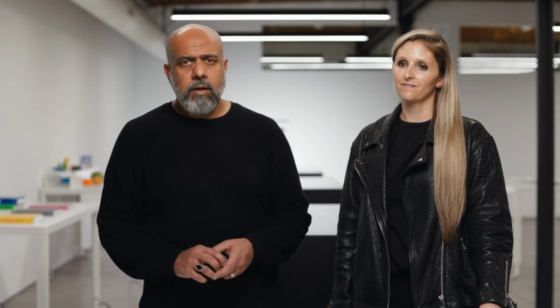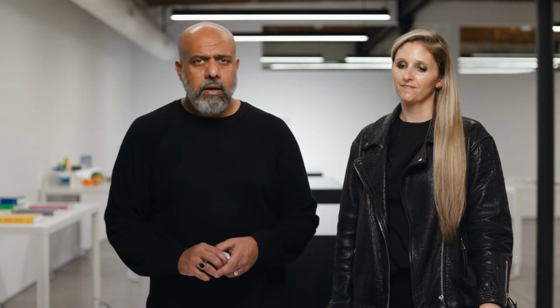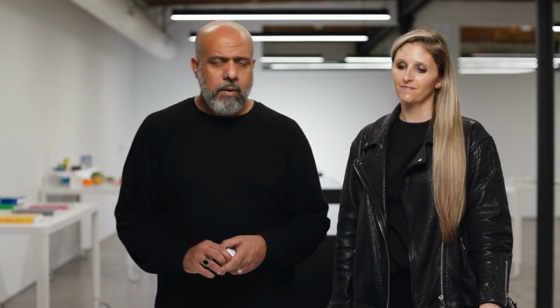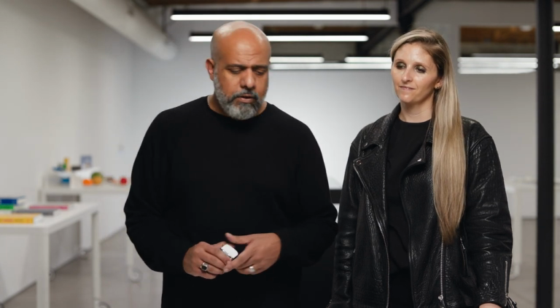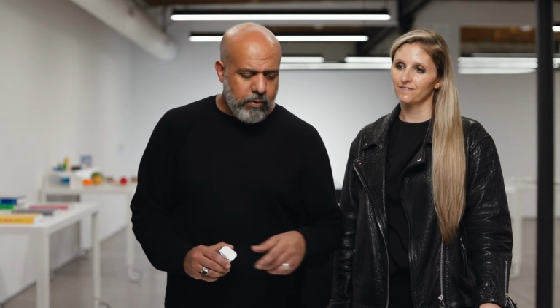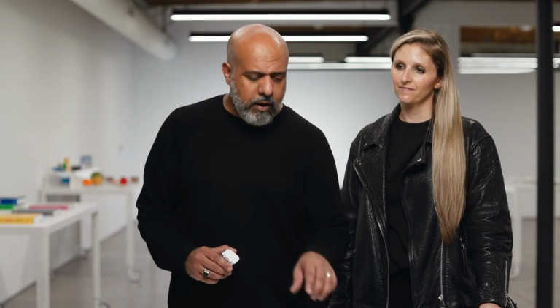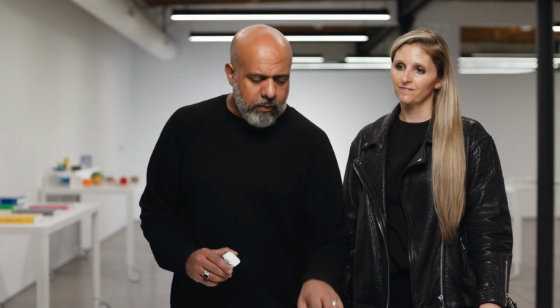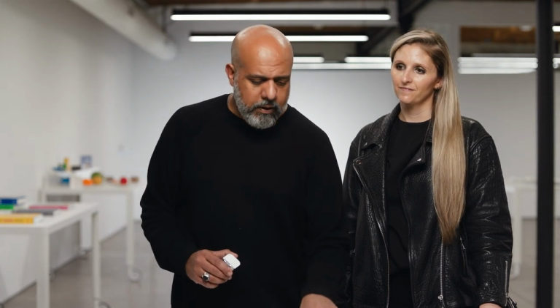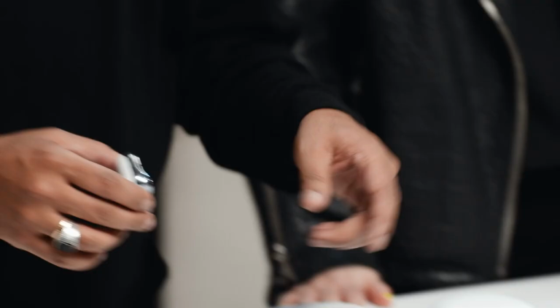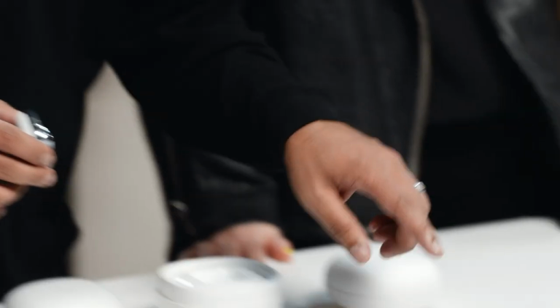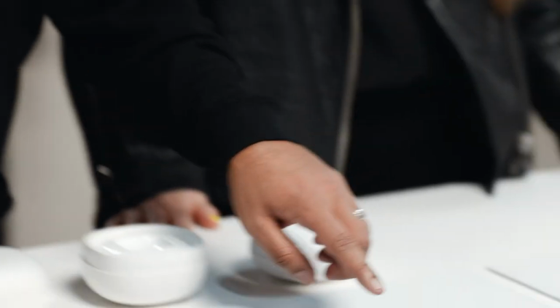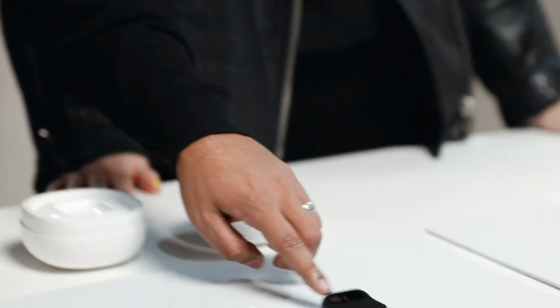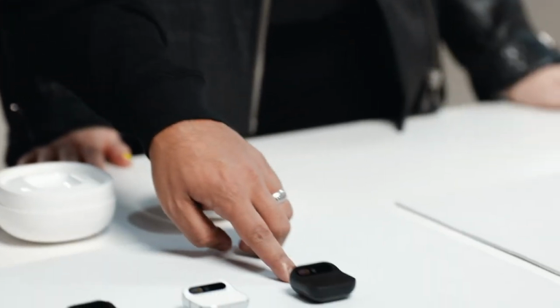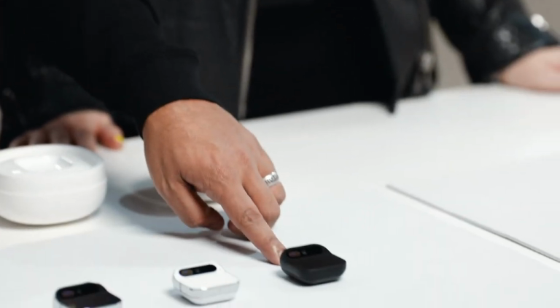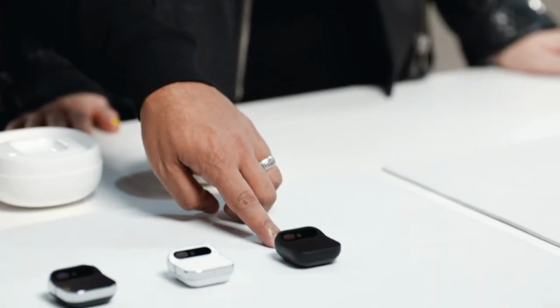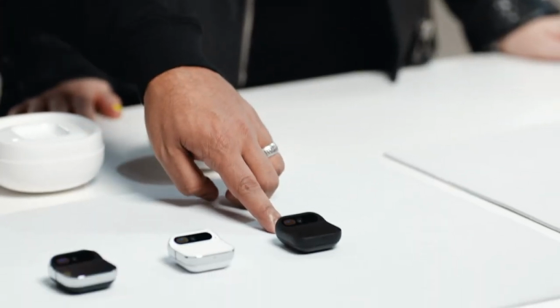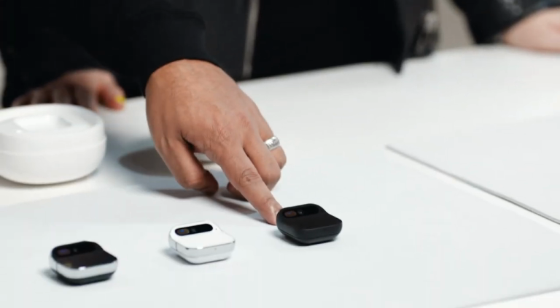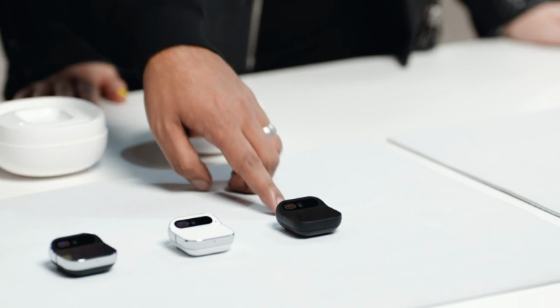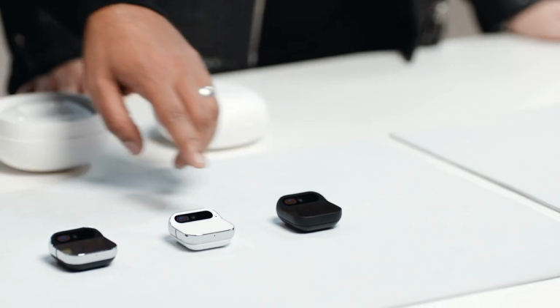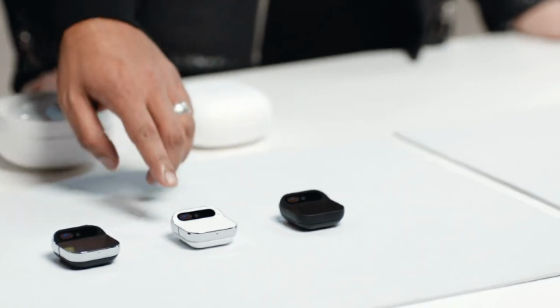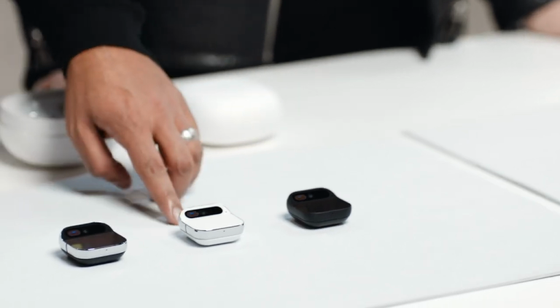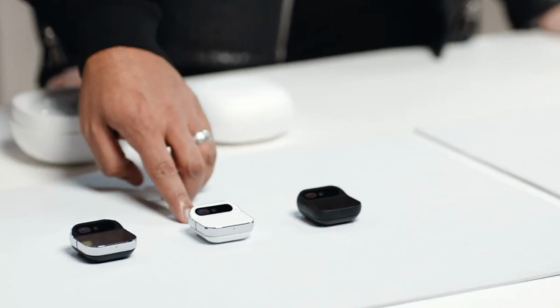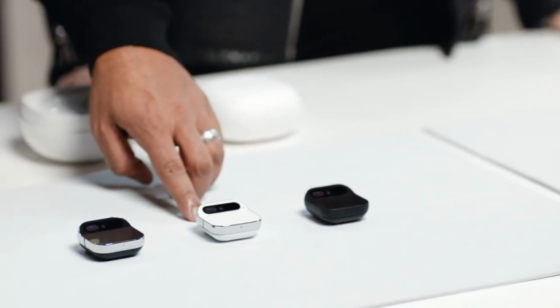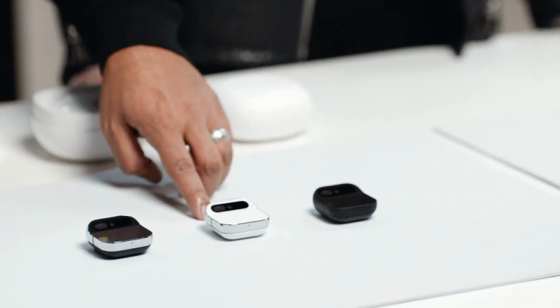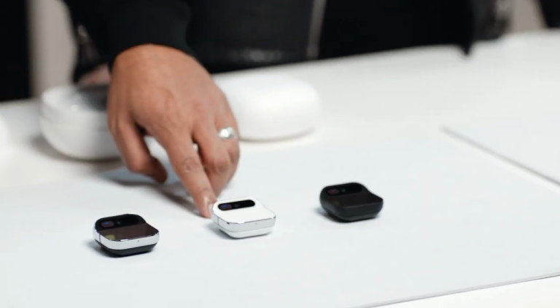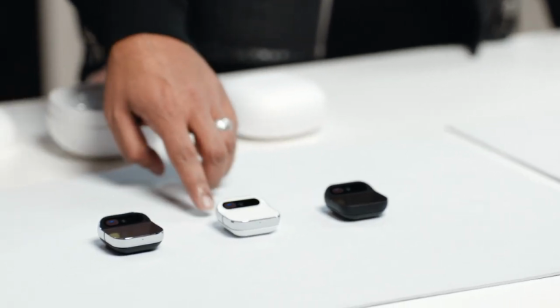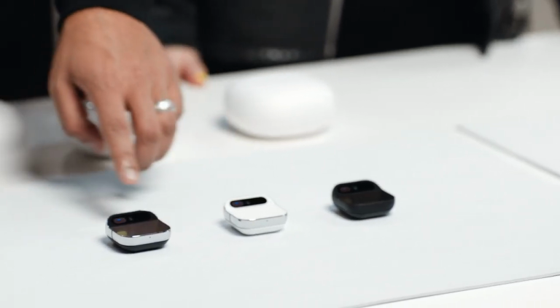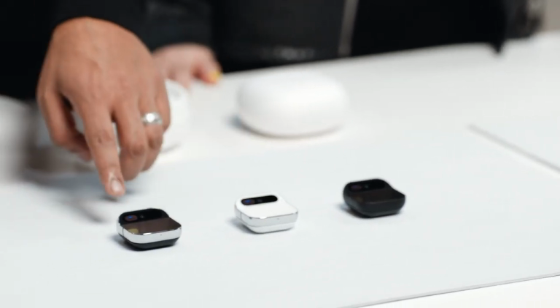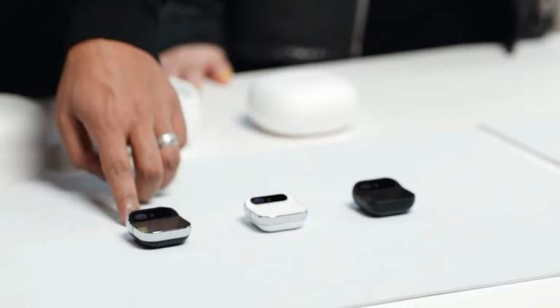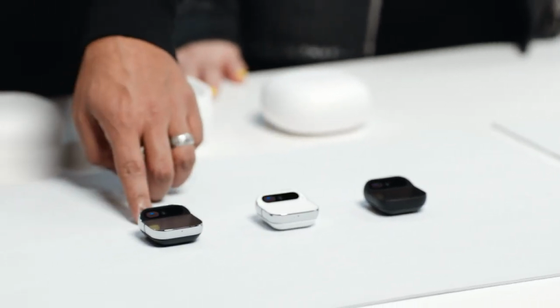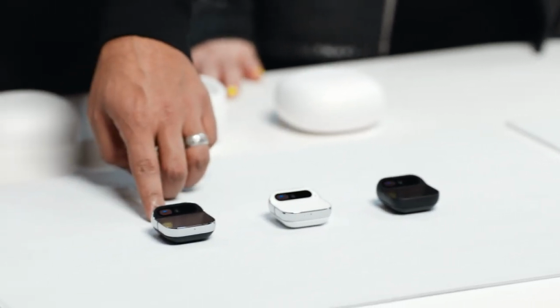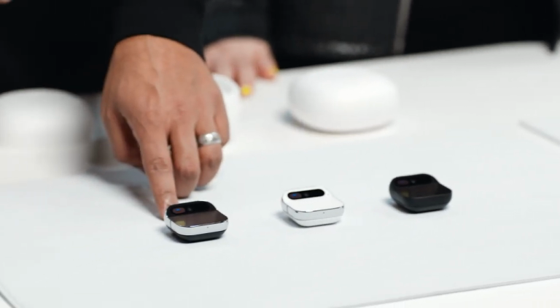It comes in three colorways: Eclipse, Lunar, and Equinox.